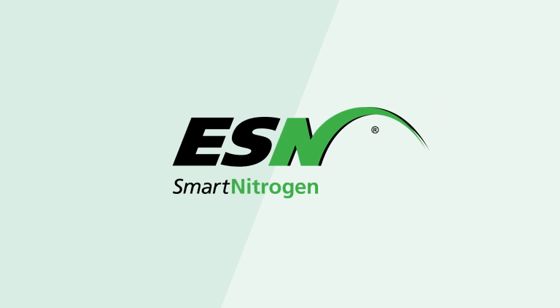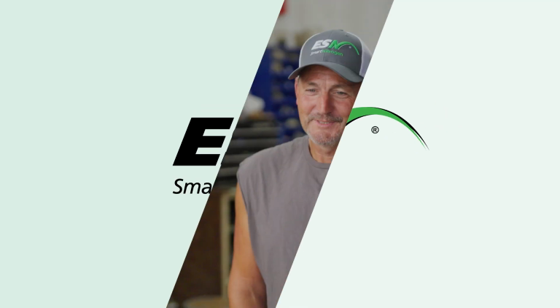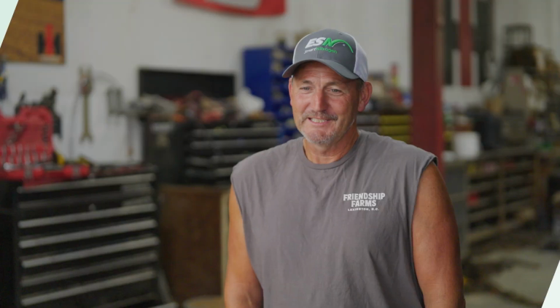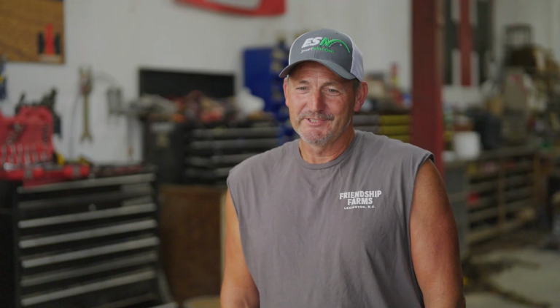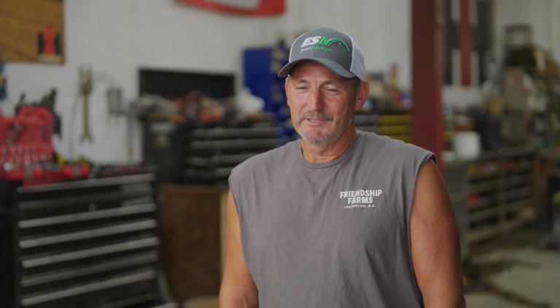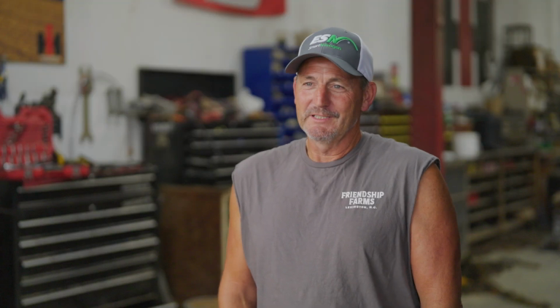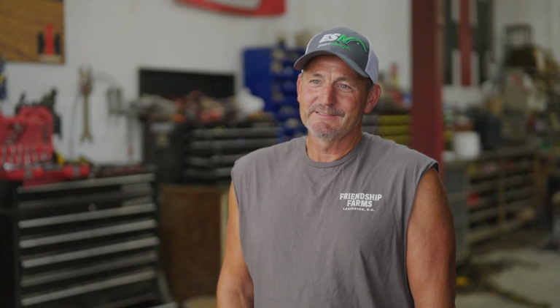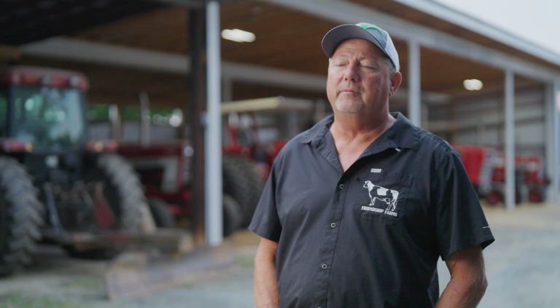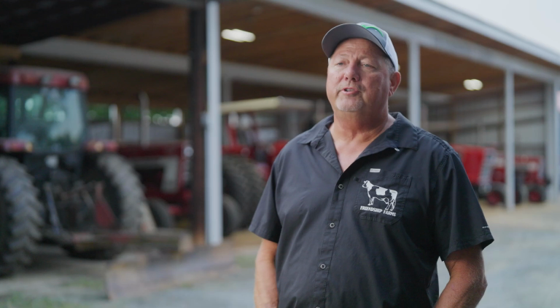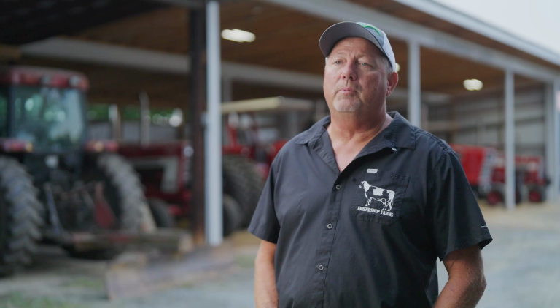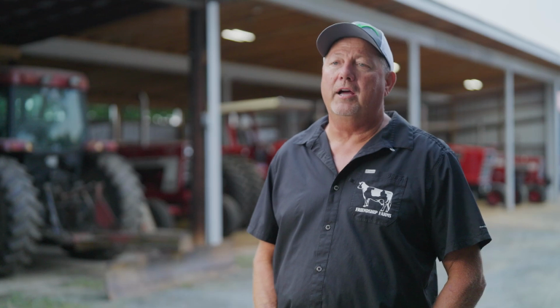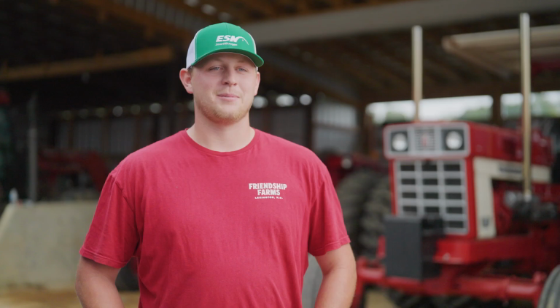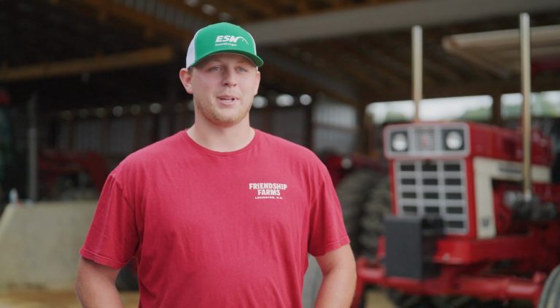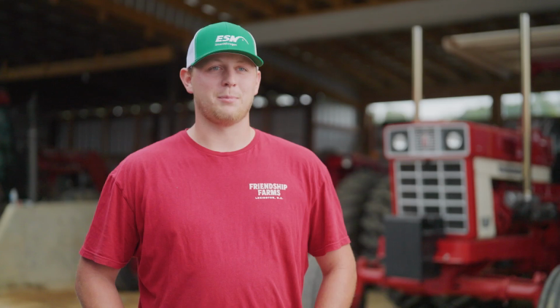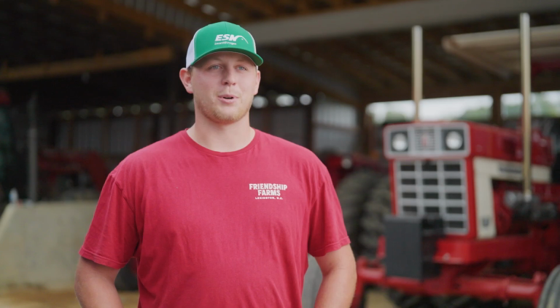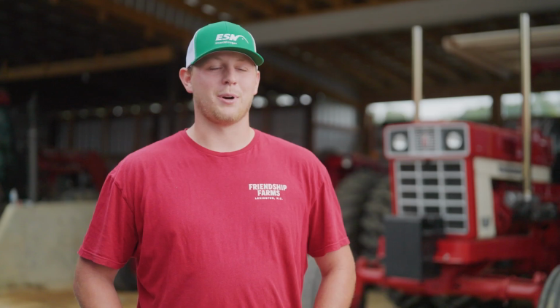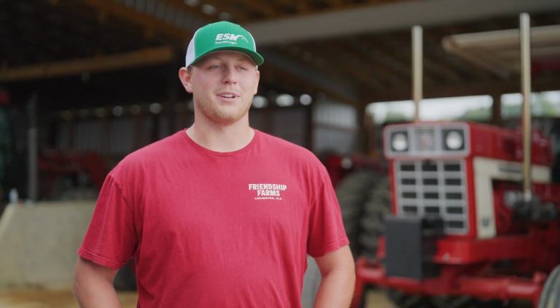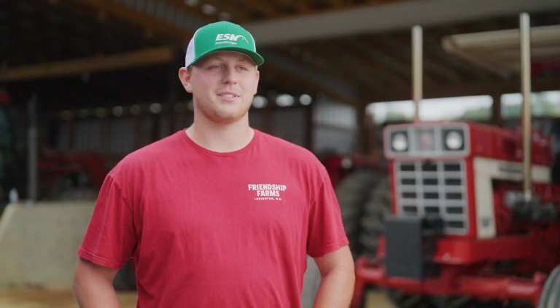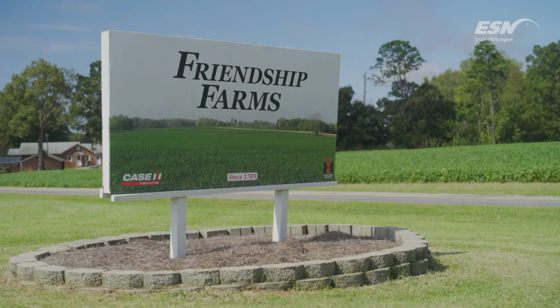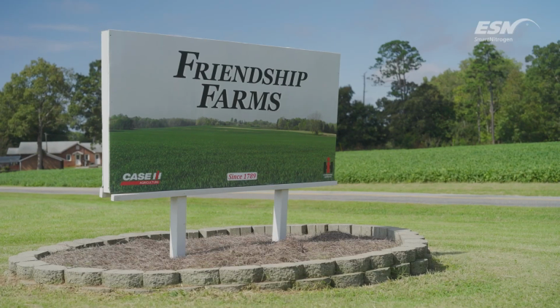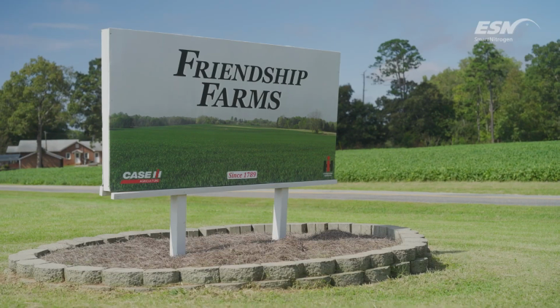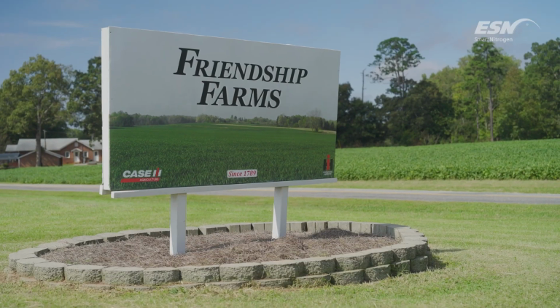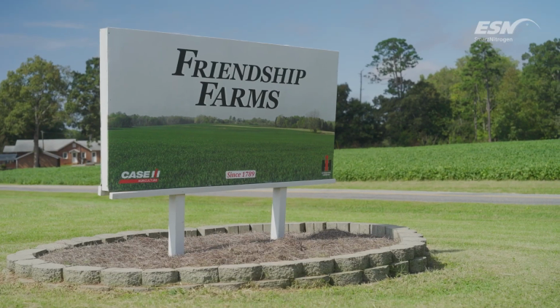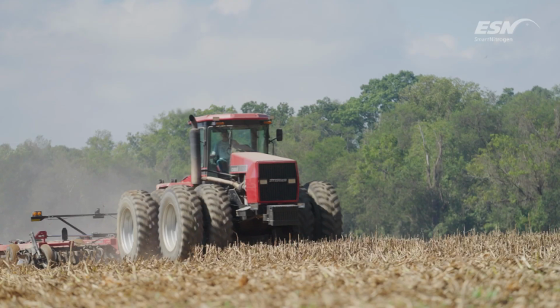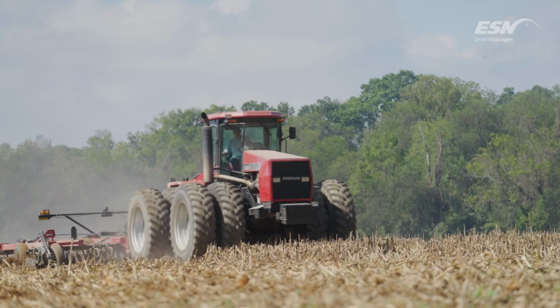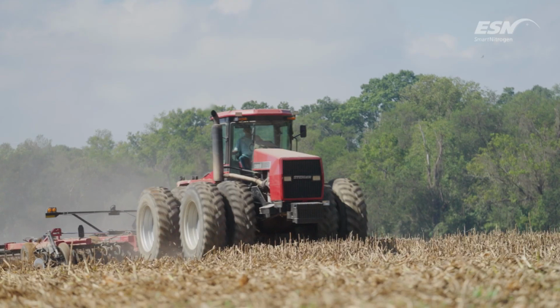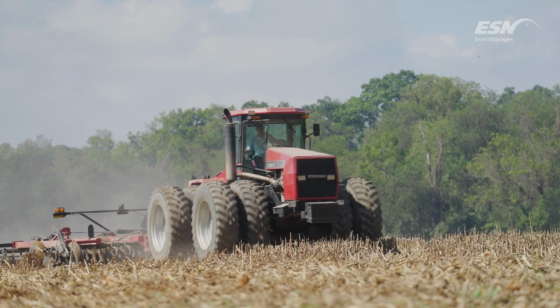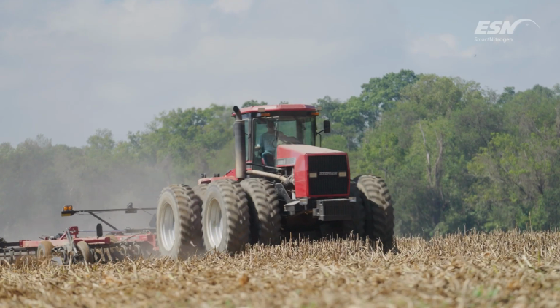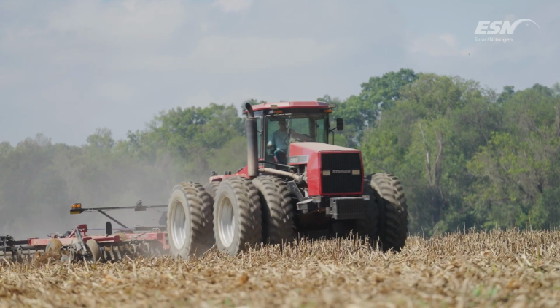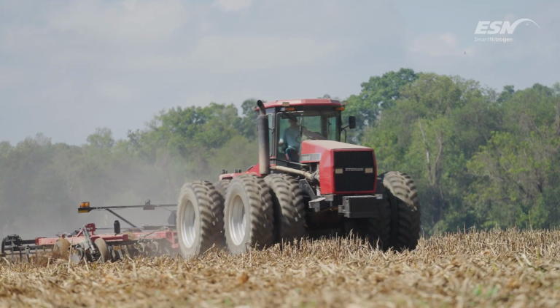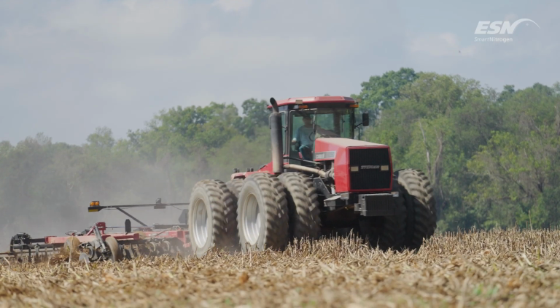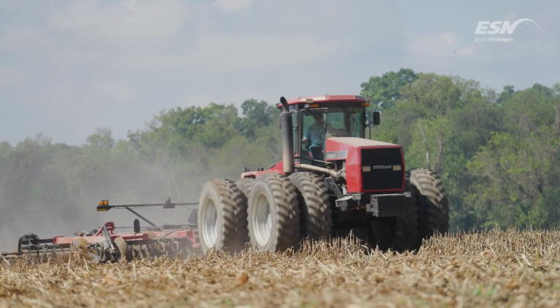My name is Jerry Bryant. My name is Joe Bryant. My name is Parker Bryant. And here at Friendship Farms we raise corn, soybeans, and wheat.